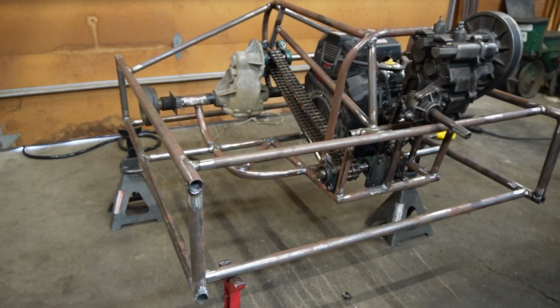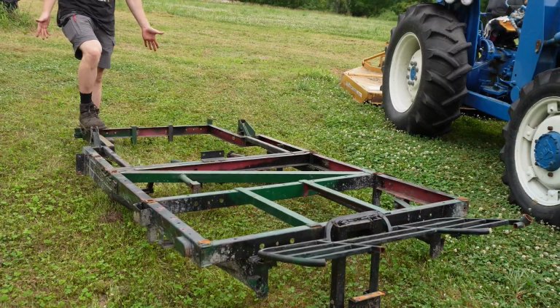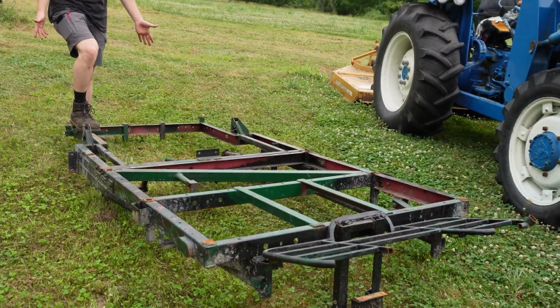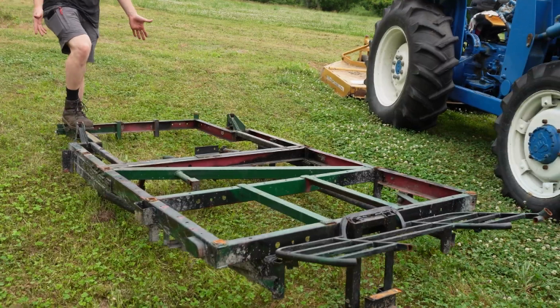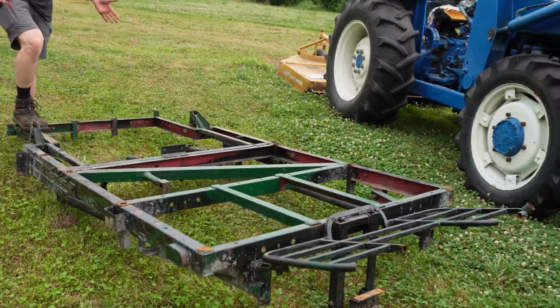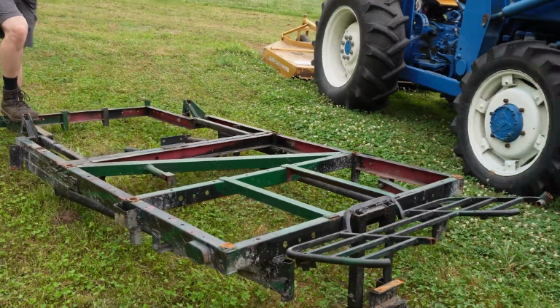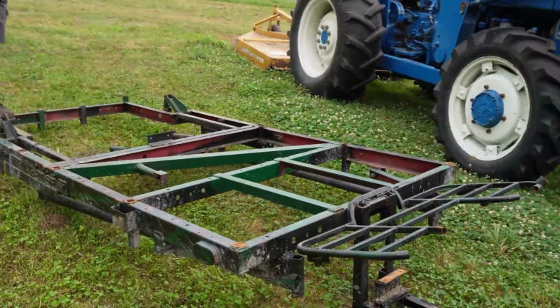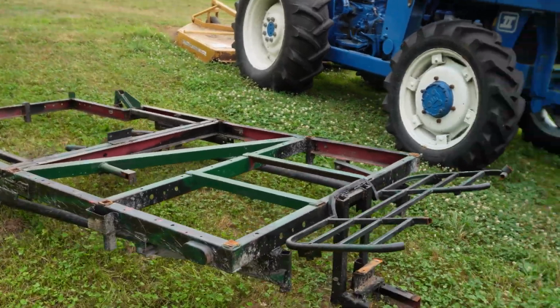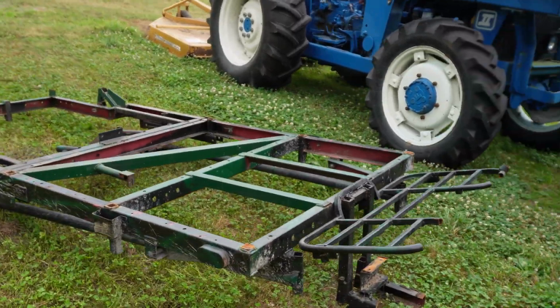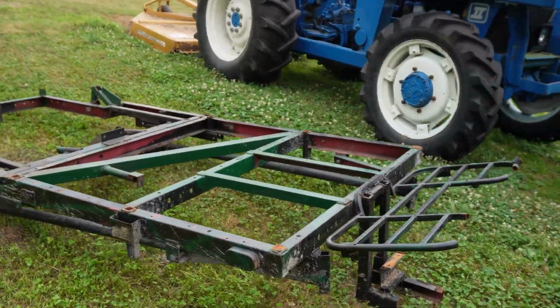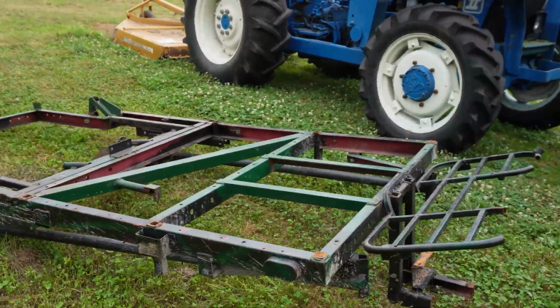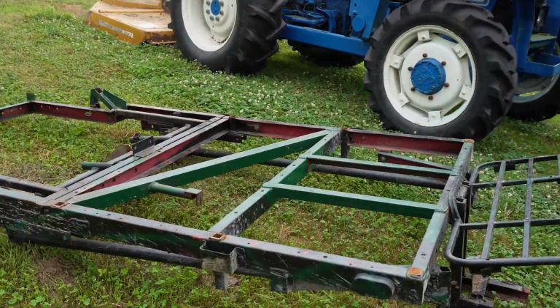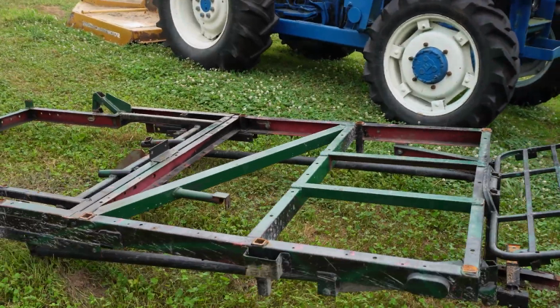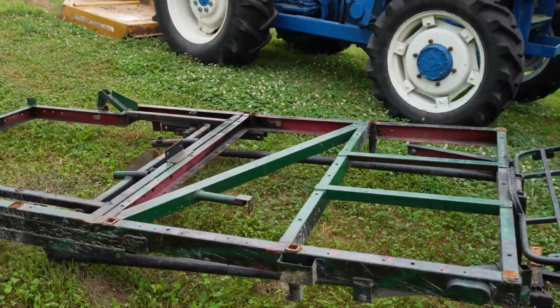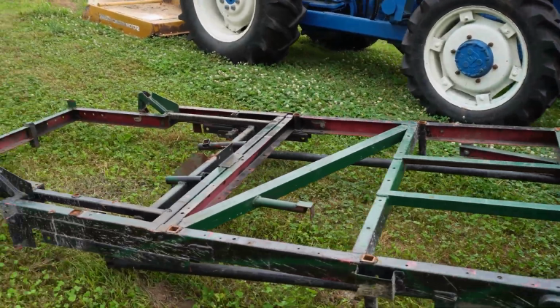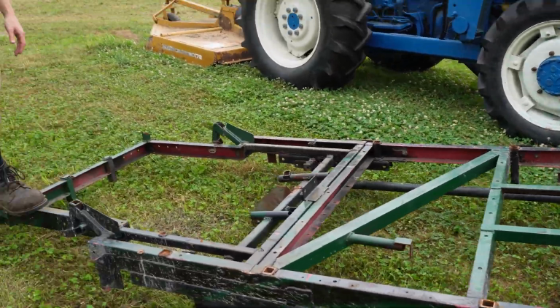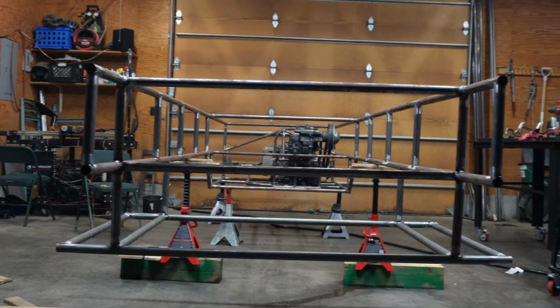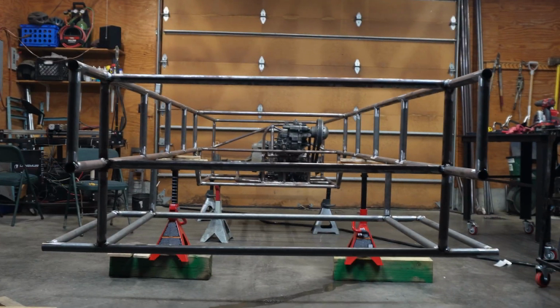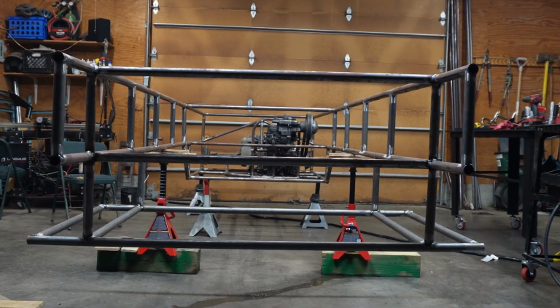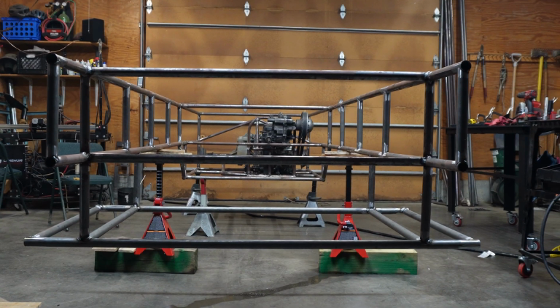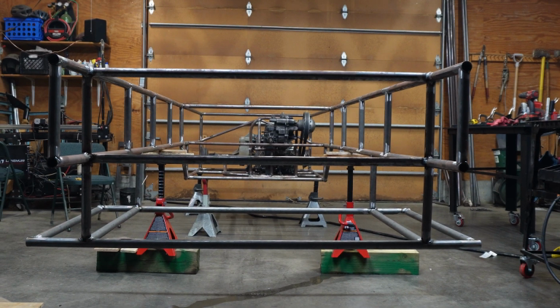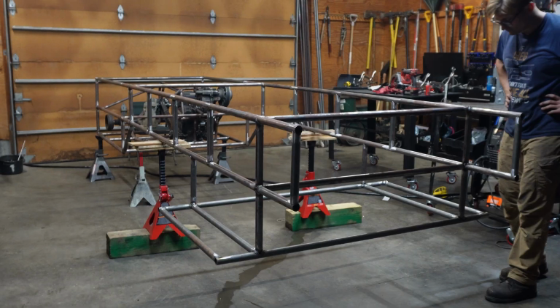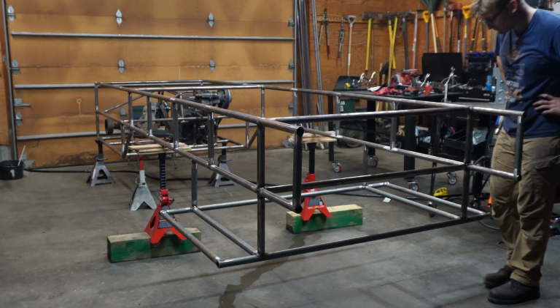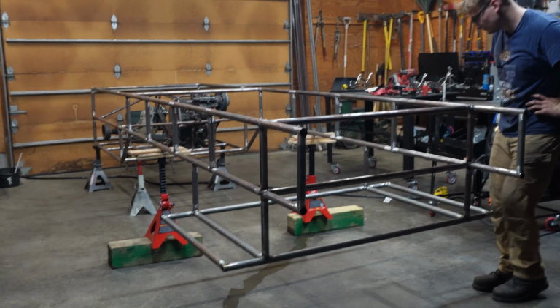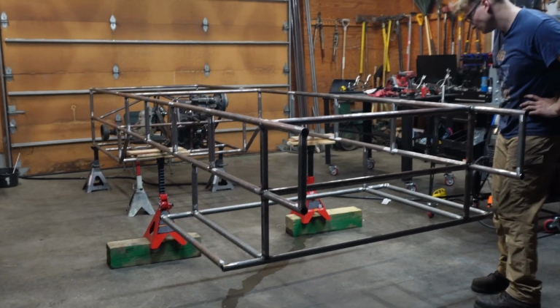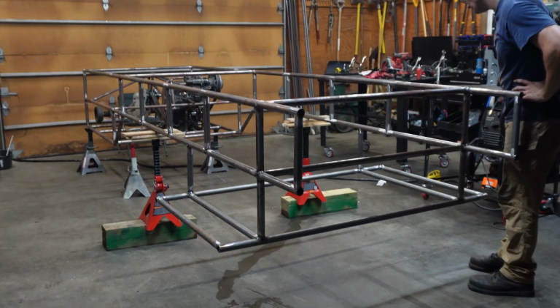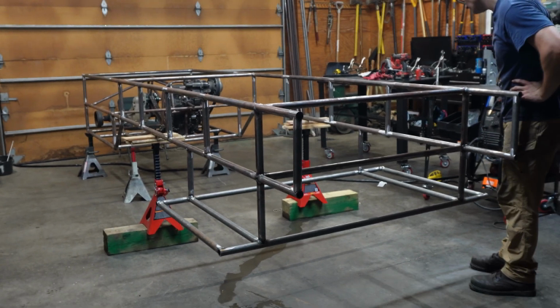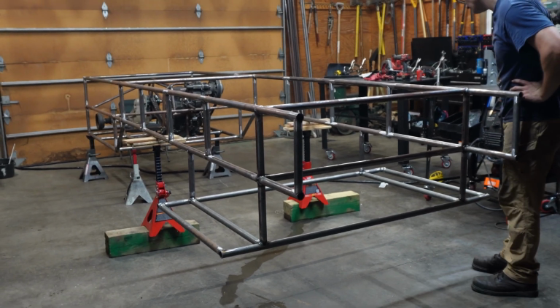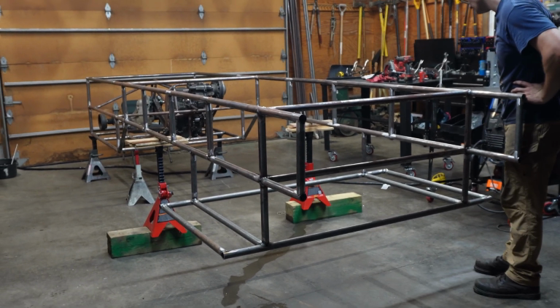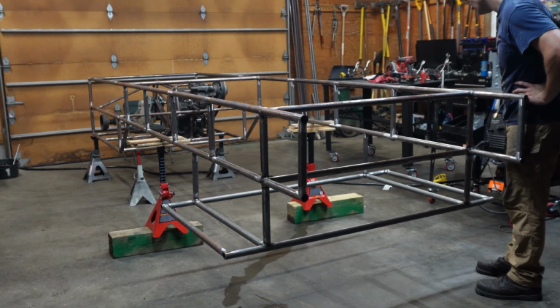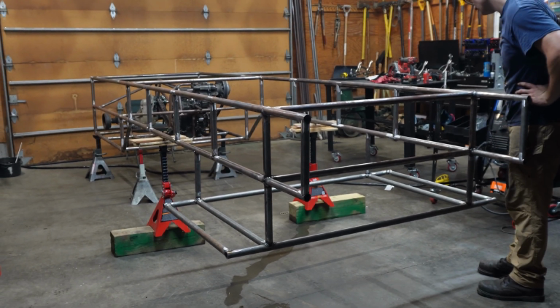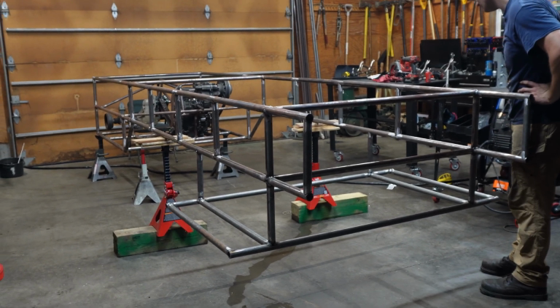It used to be made from a Harbor Freight fold-out trailer. That looks so good. Oh my god, it's really starting to take shape.